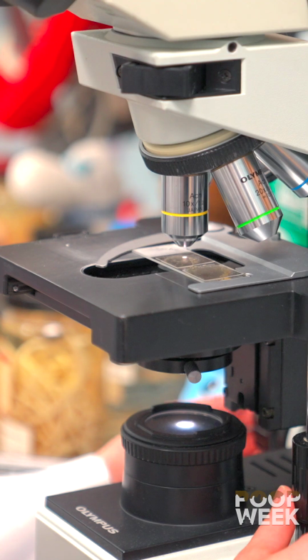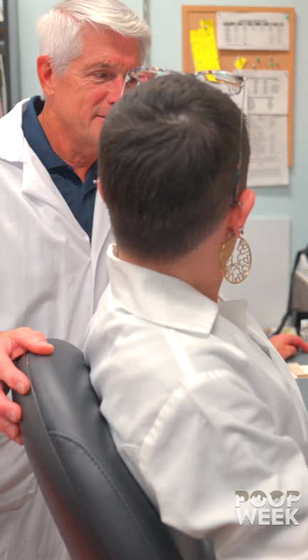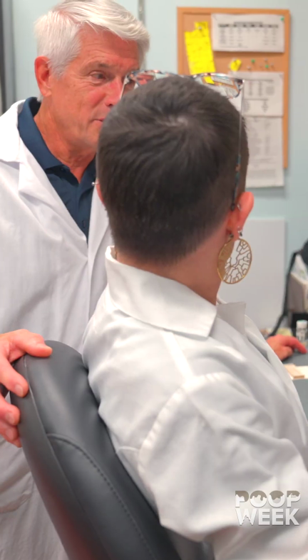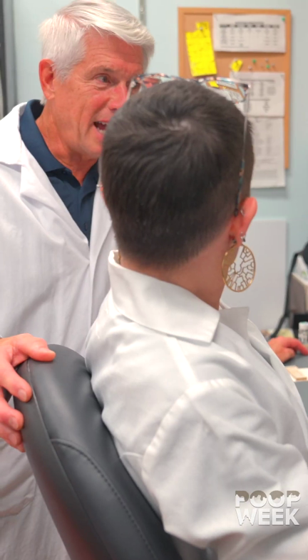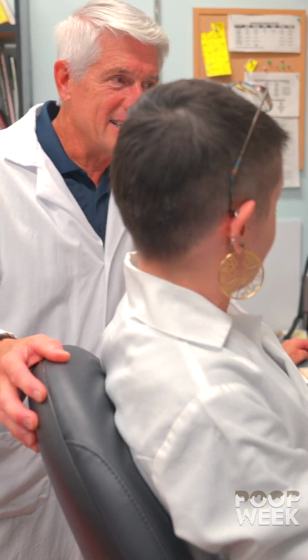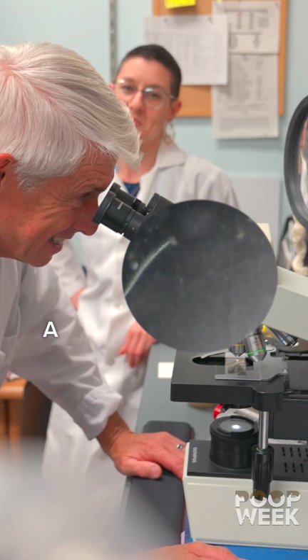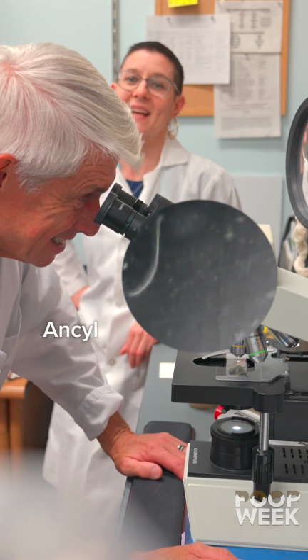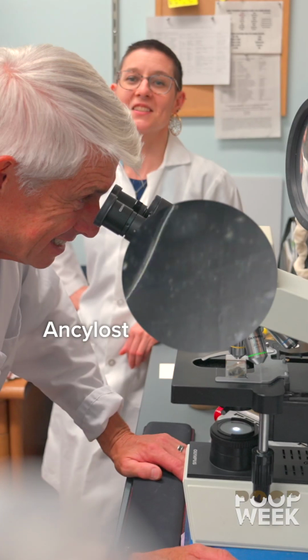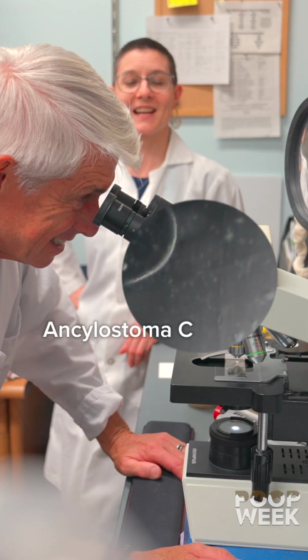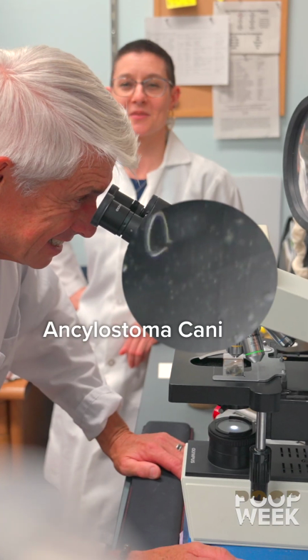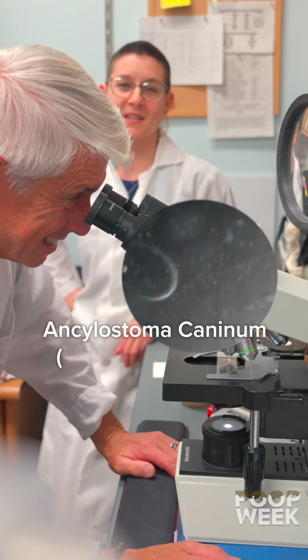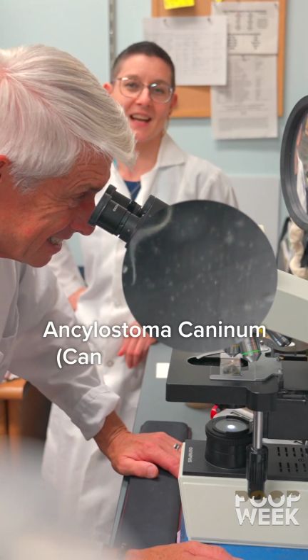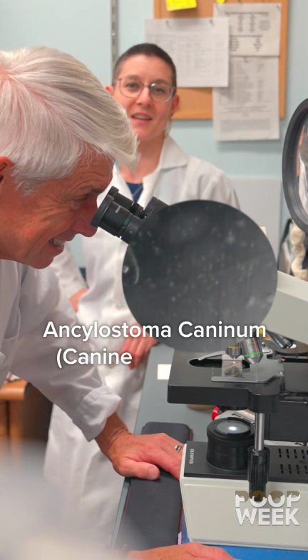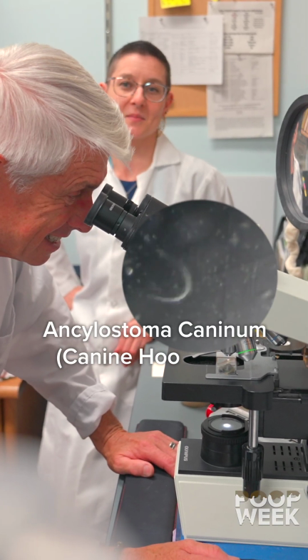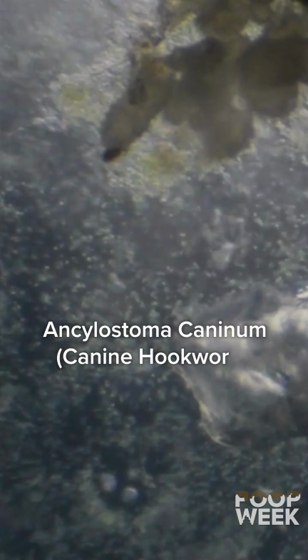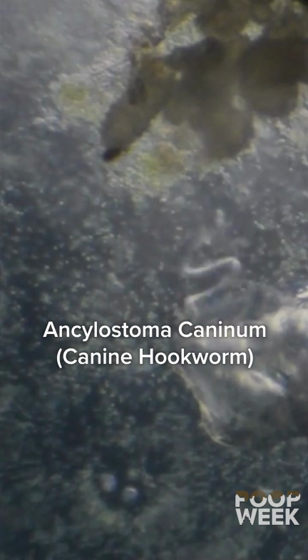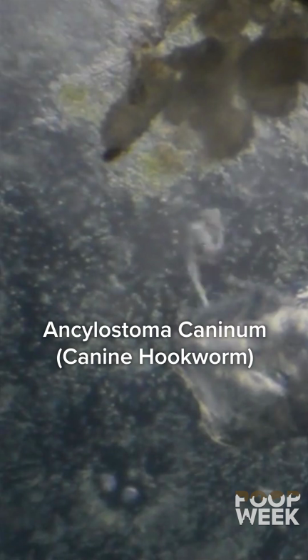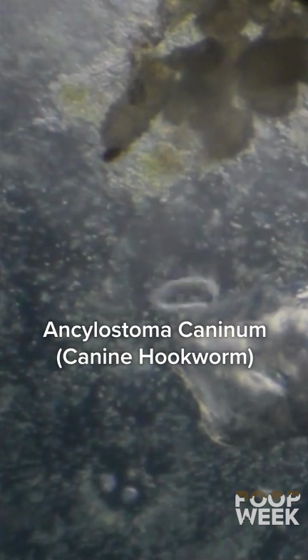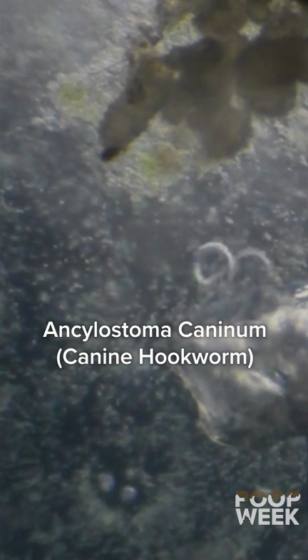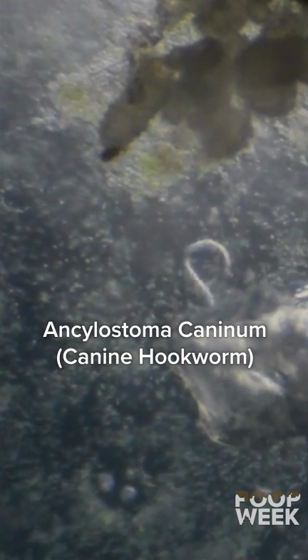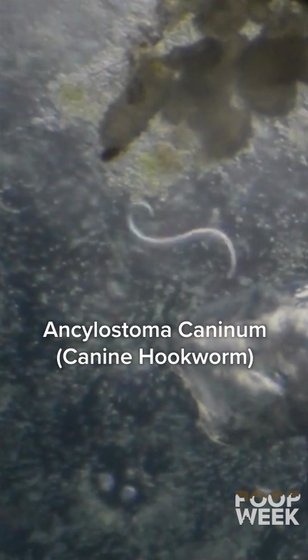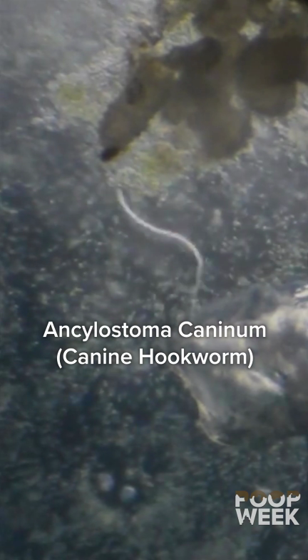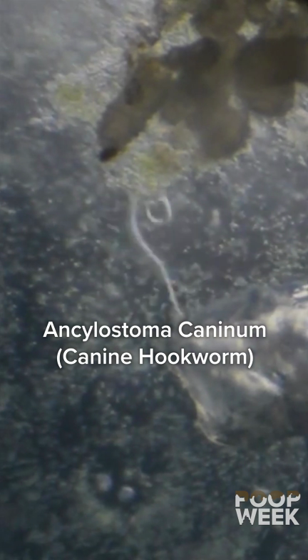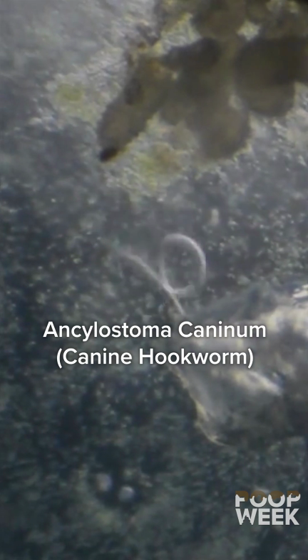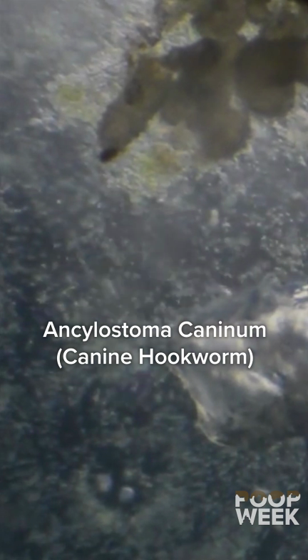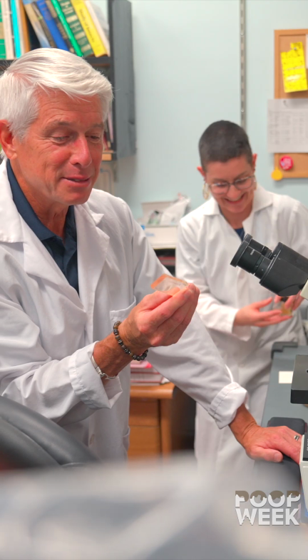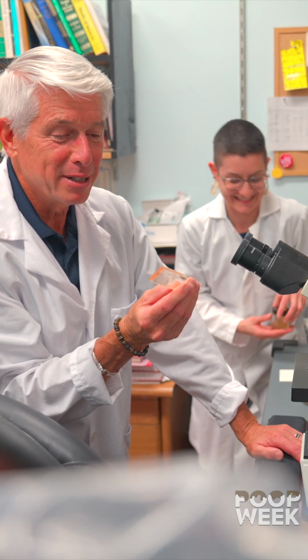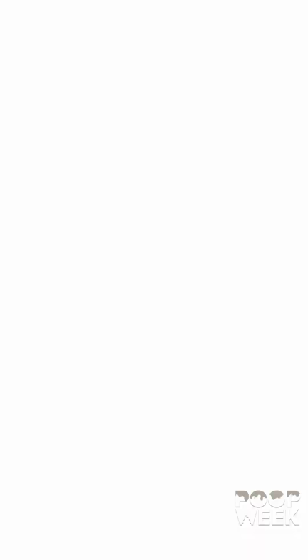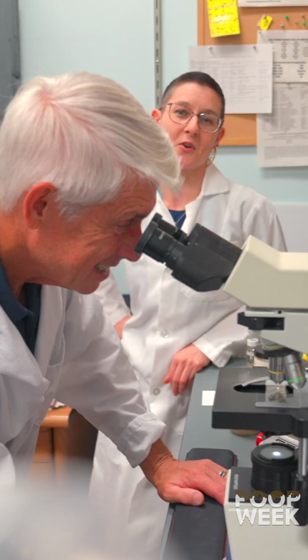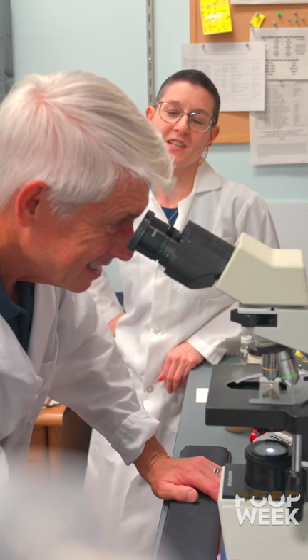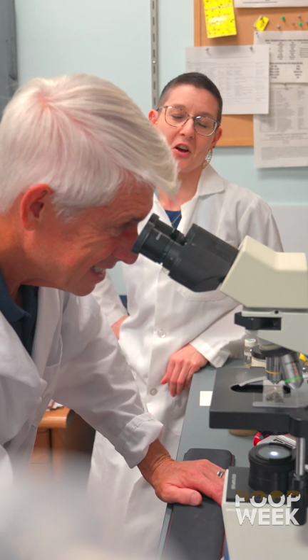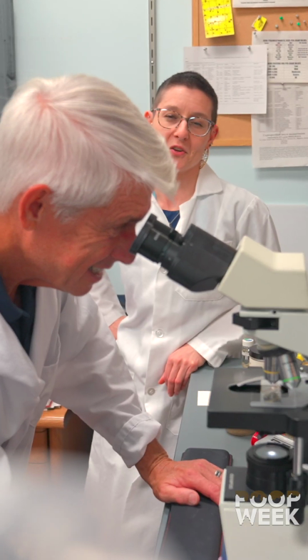What do we got? Ancylostoma caninum — or the dog hookworm.